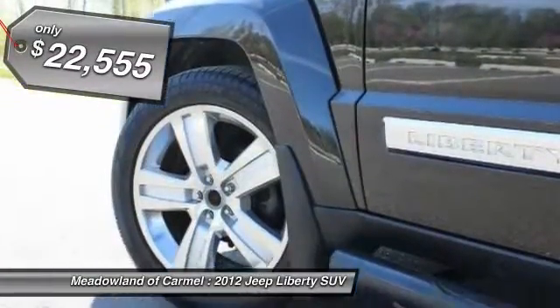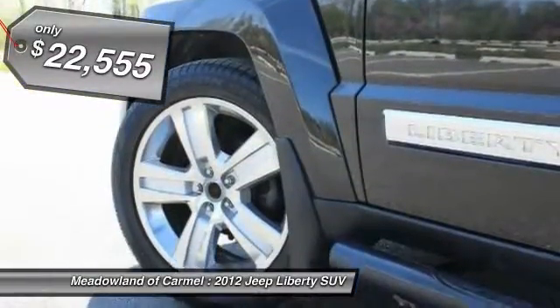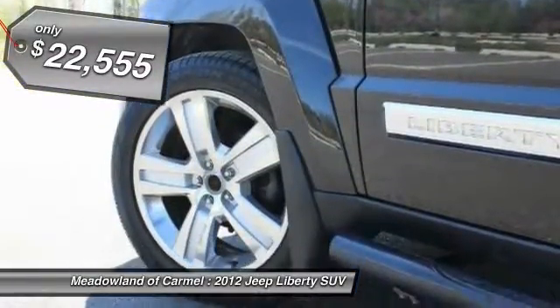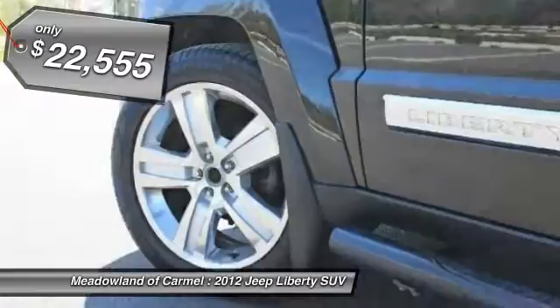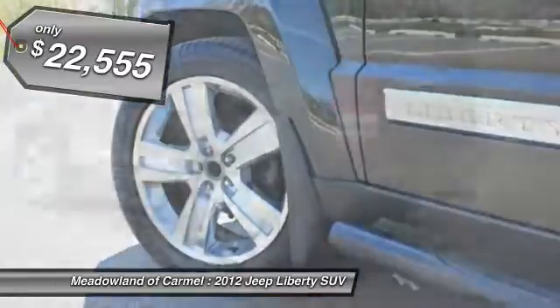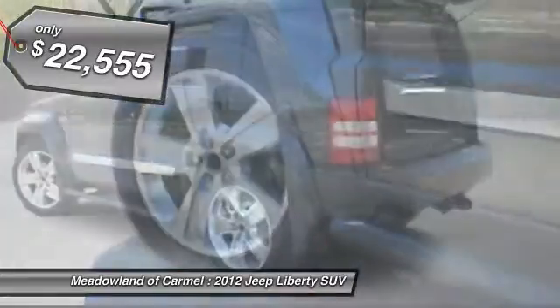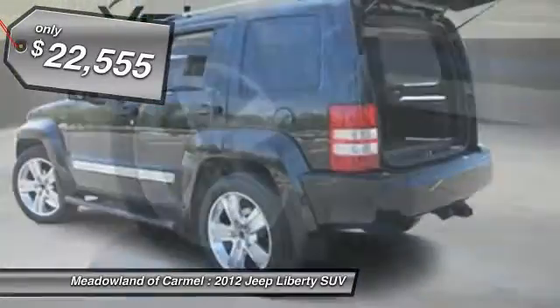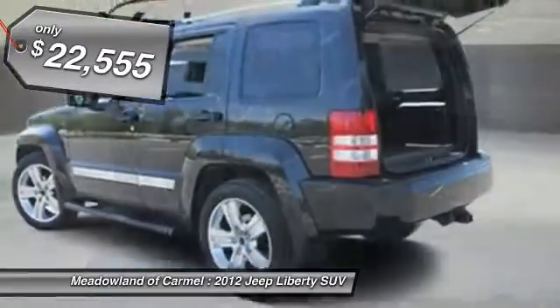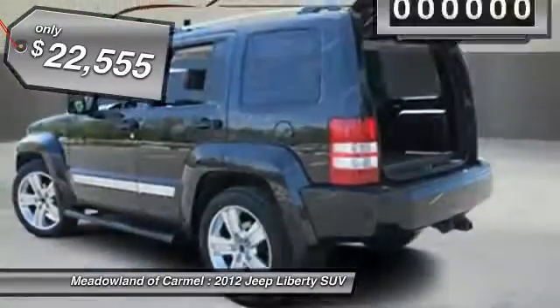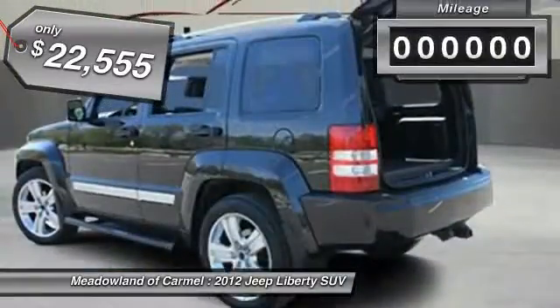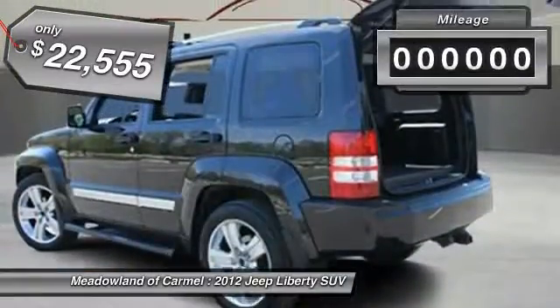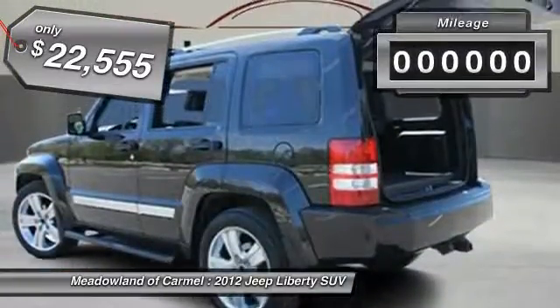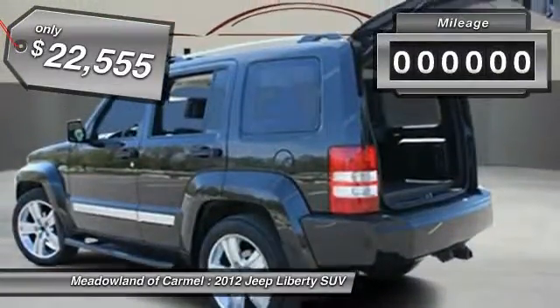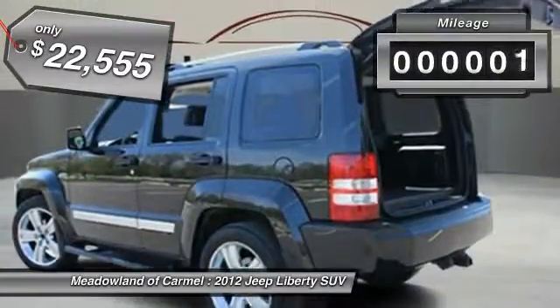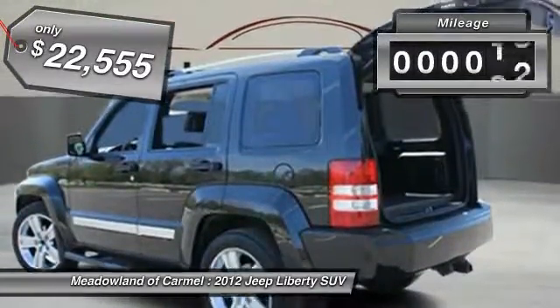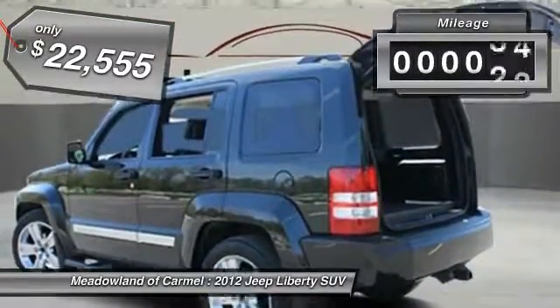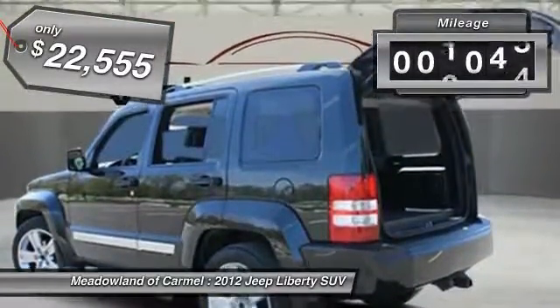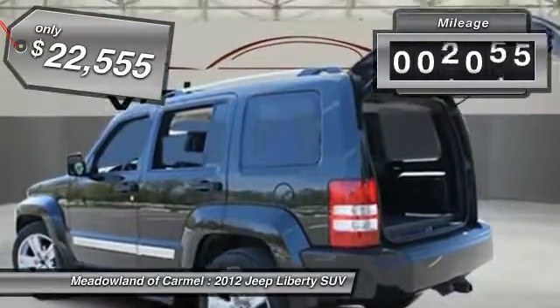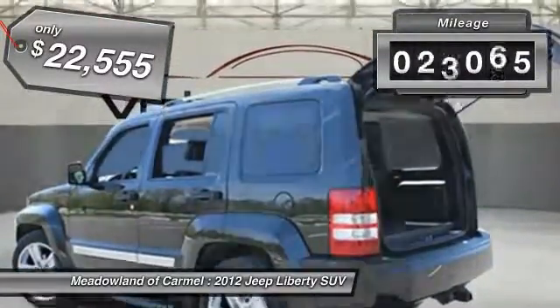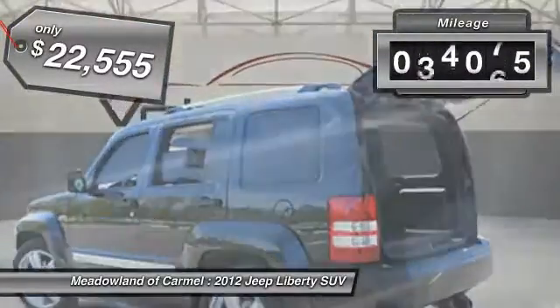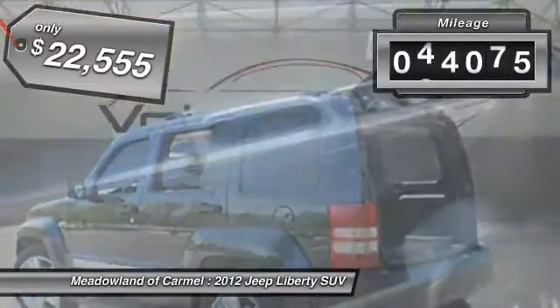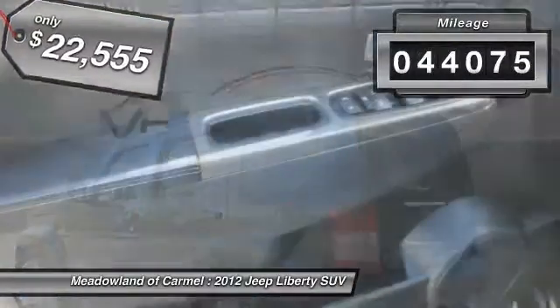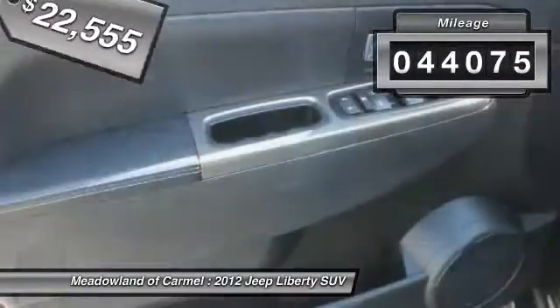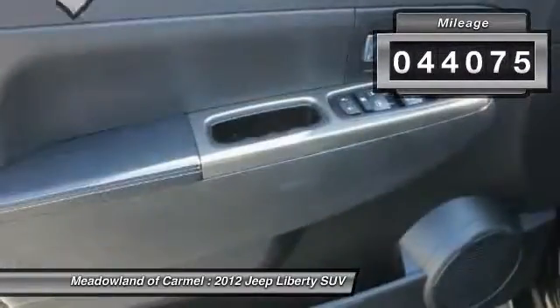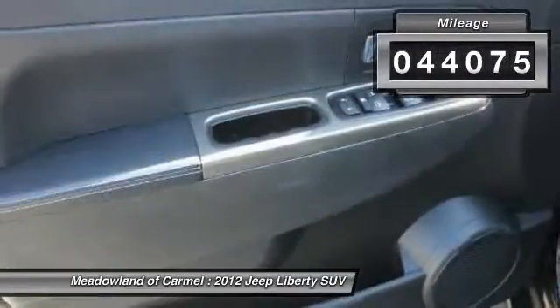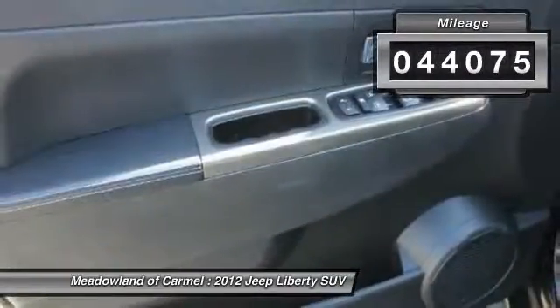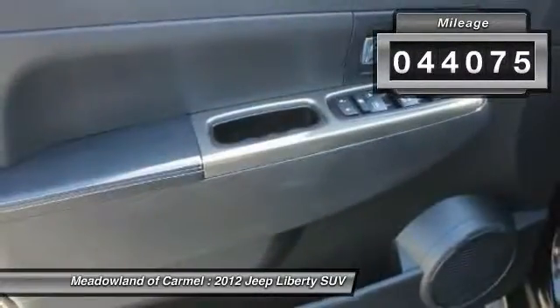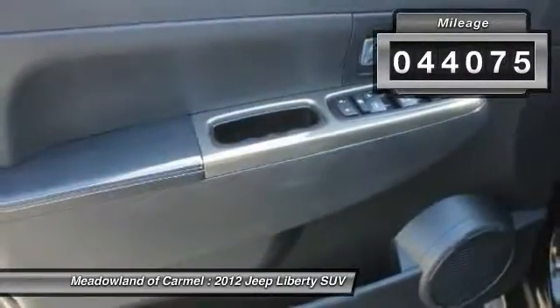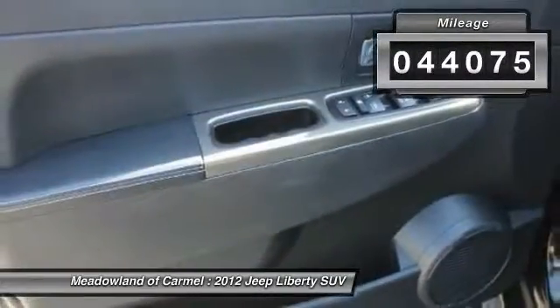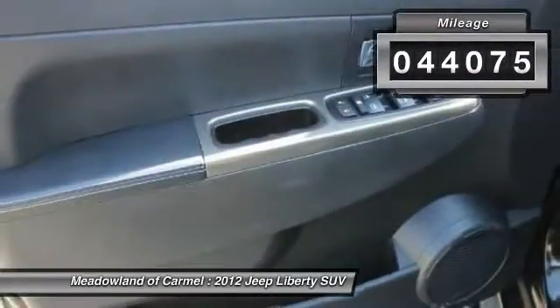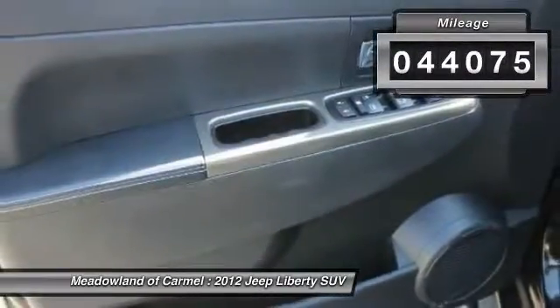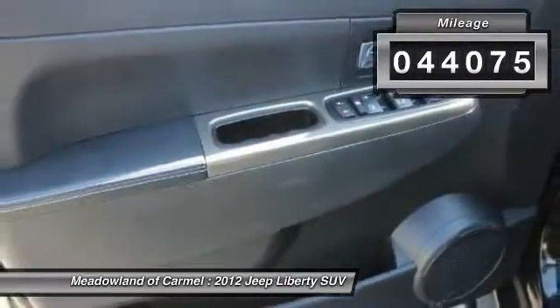And is priced below $25,000. This vehicle has less than 45,000 miles.